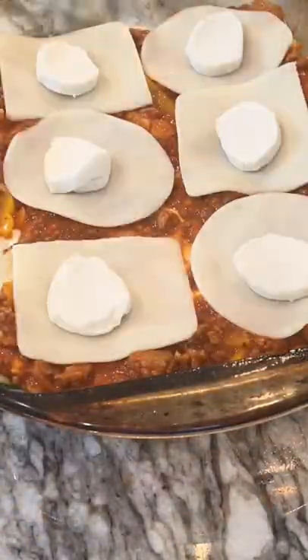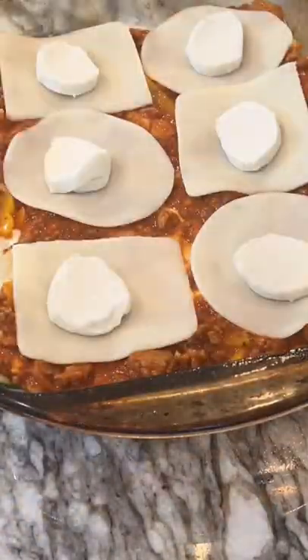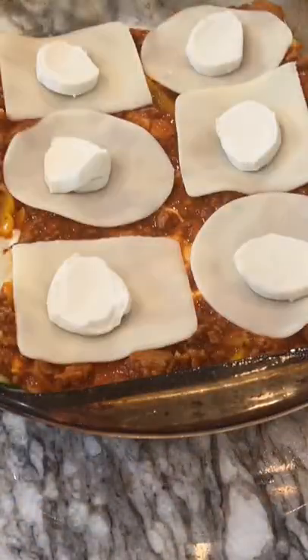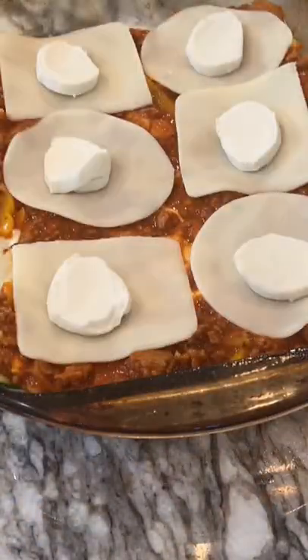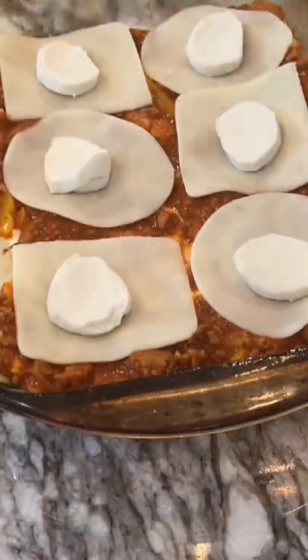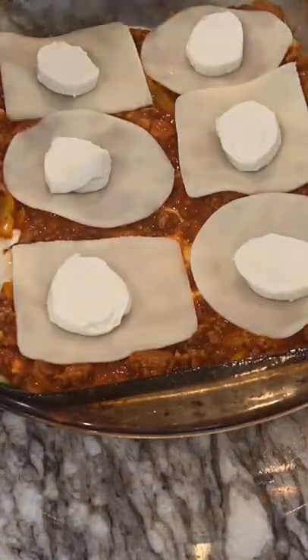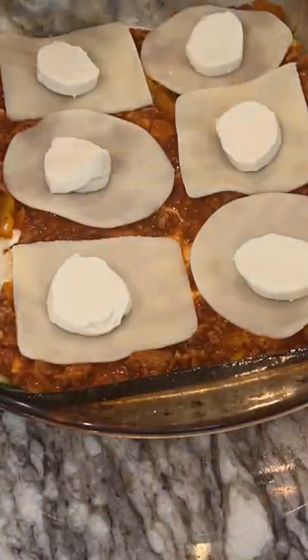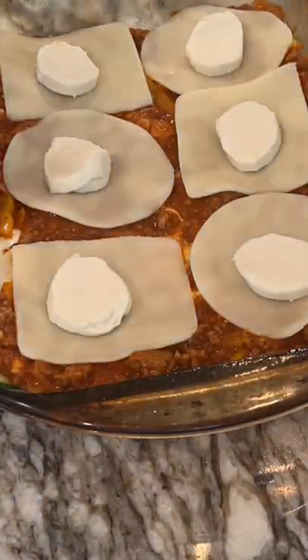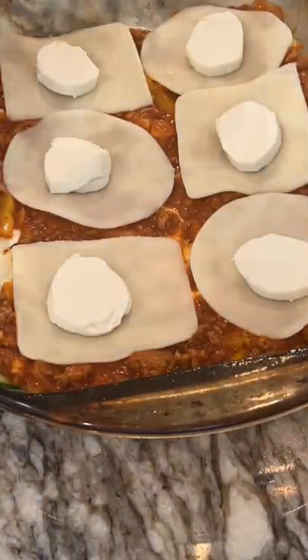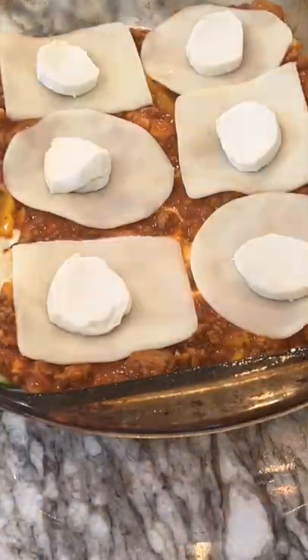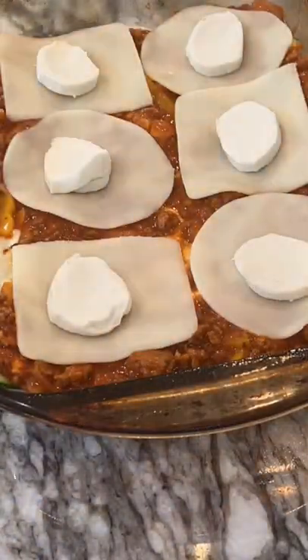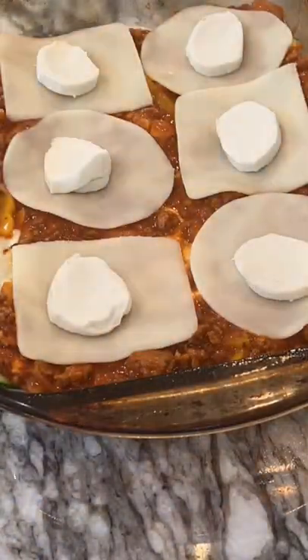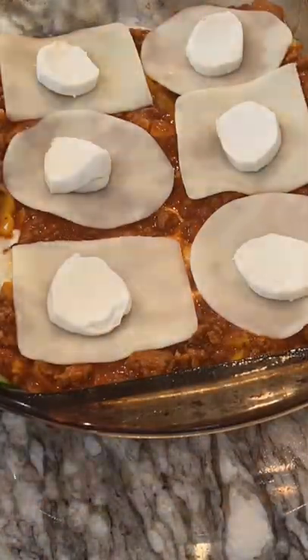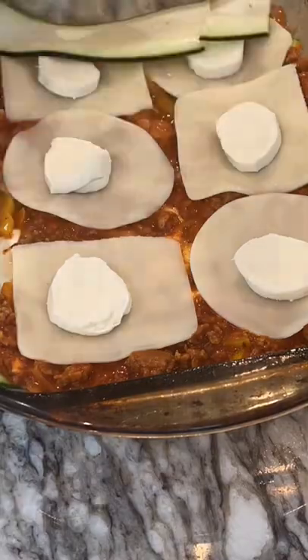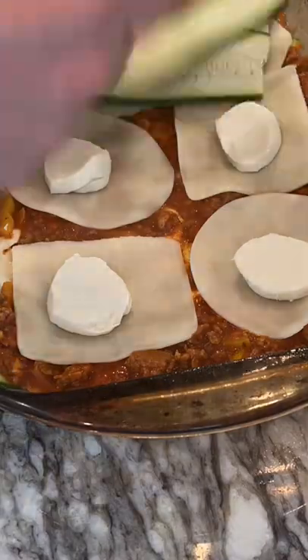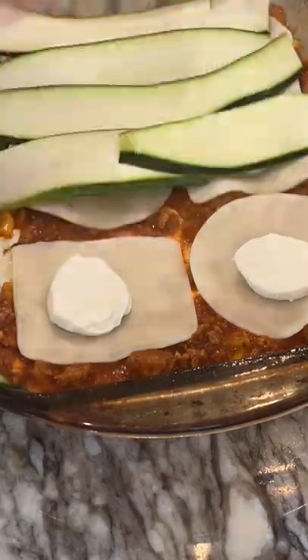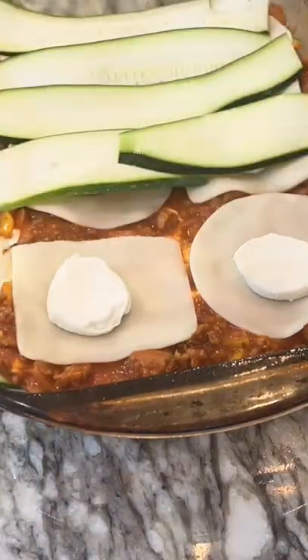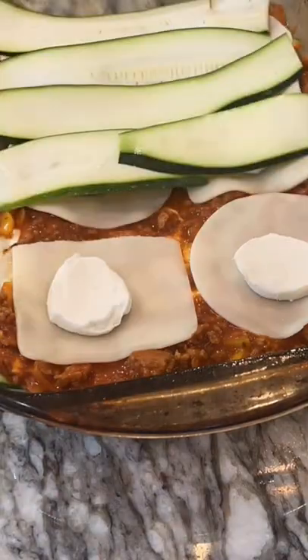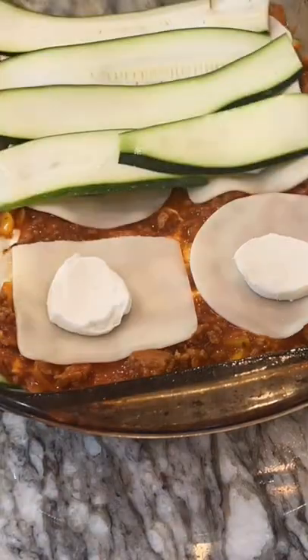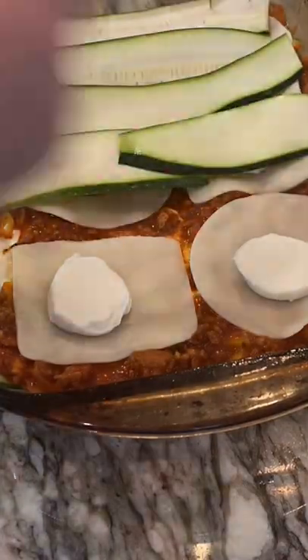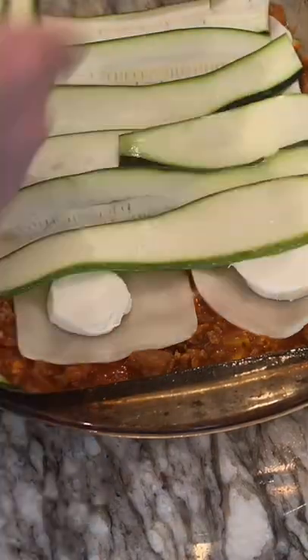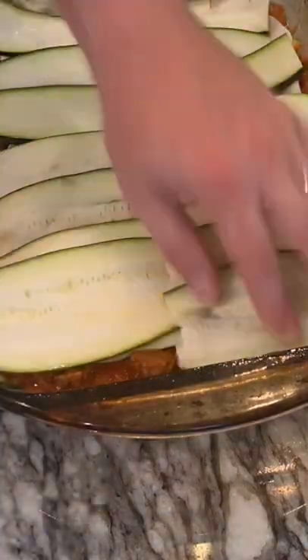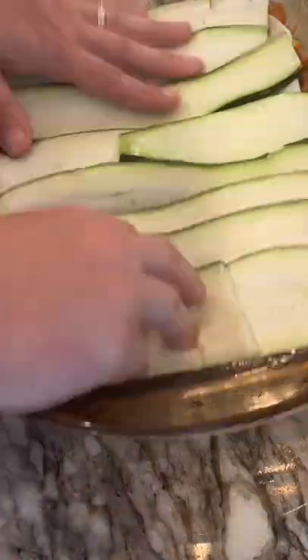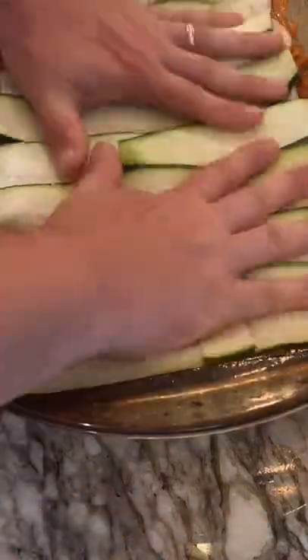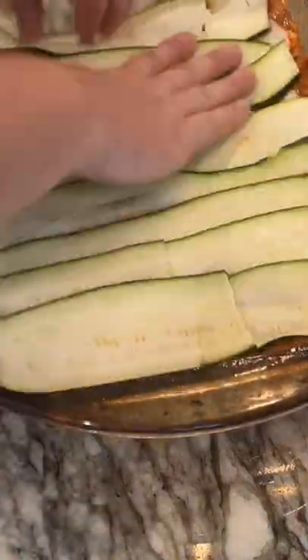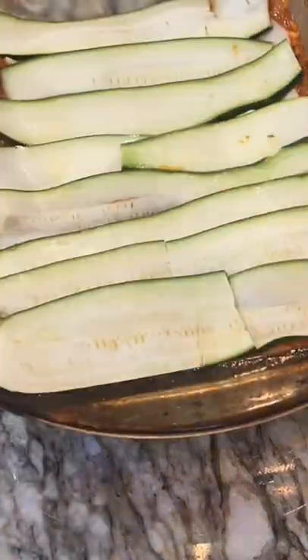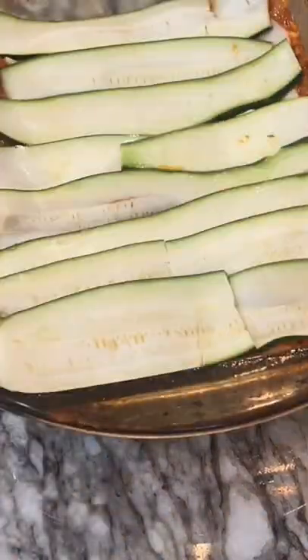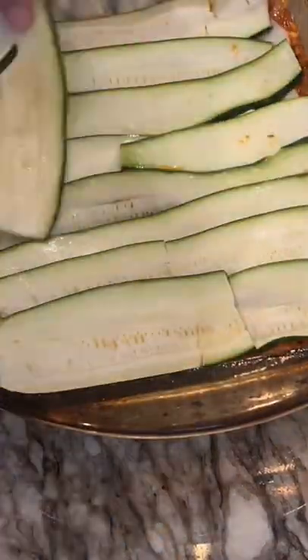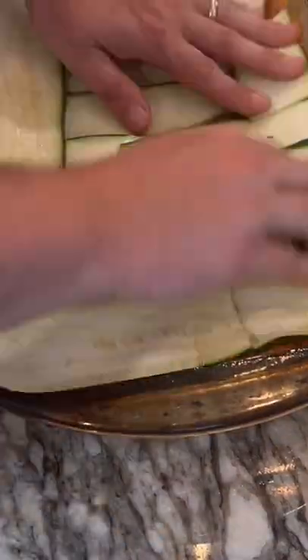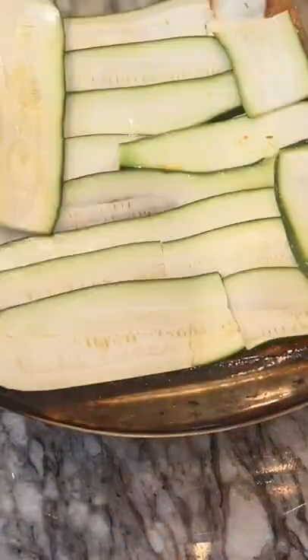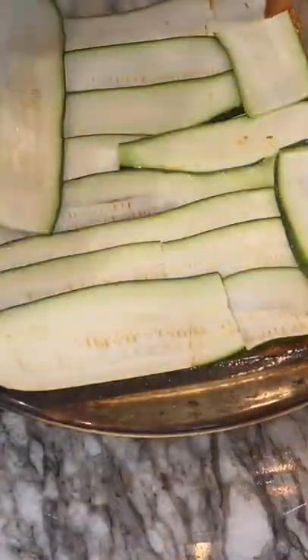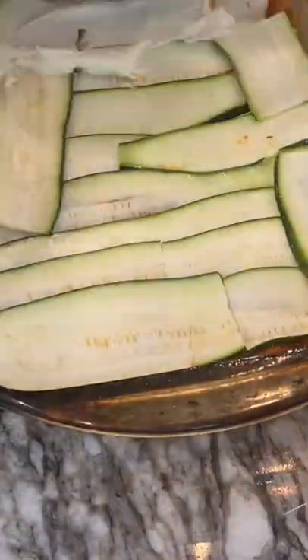Three types of cheese: provolone, mozzarella, and fresh mozzarella. Then another layer of zucchini, and do it all over again.